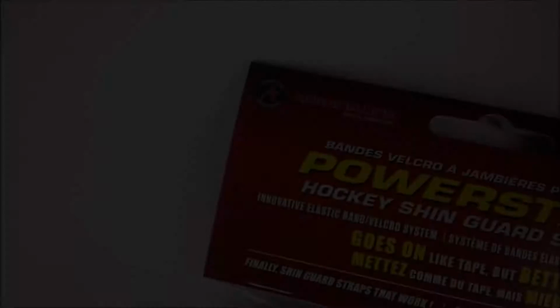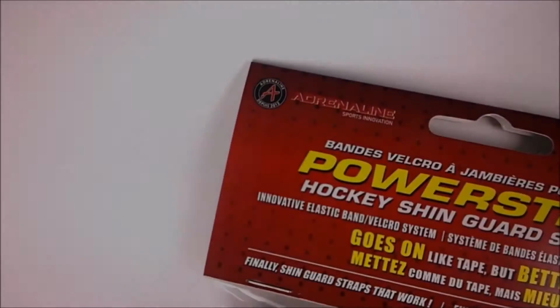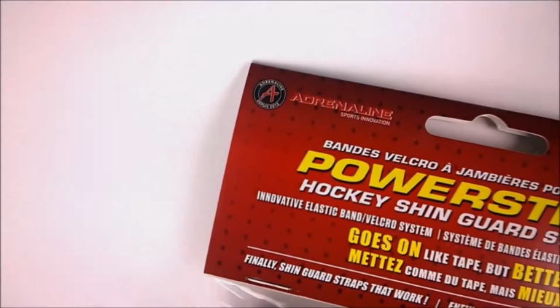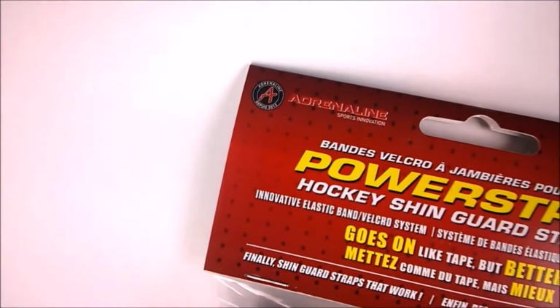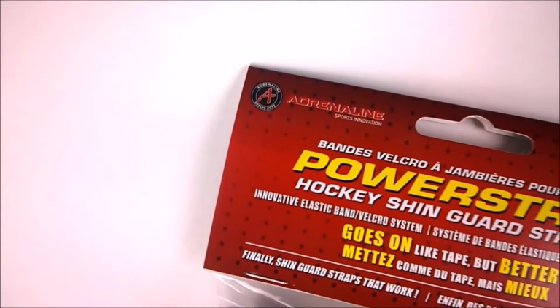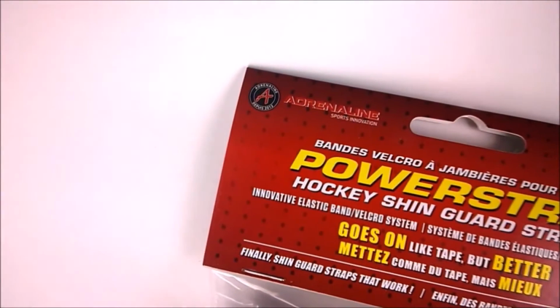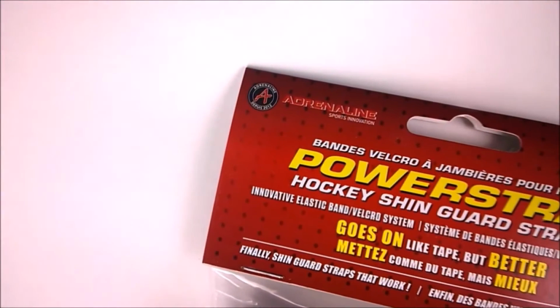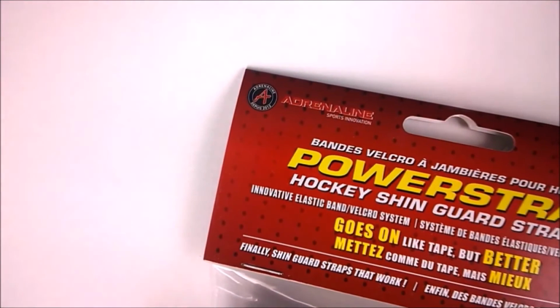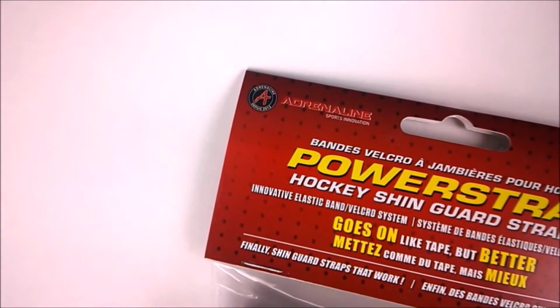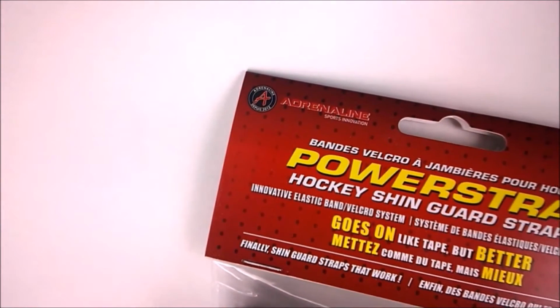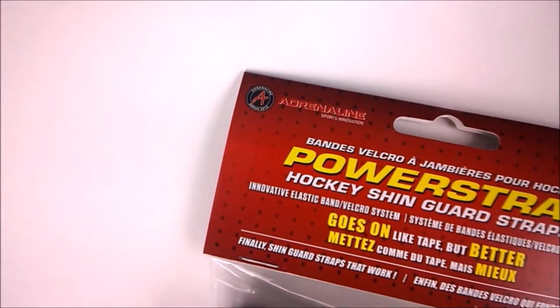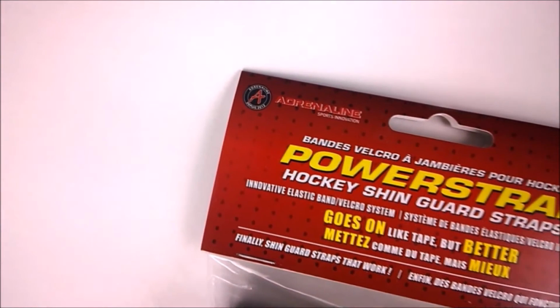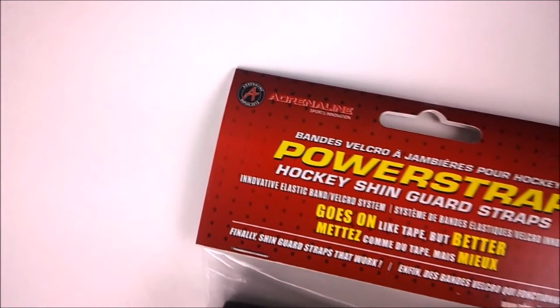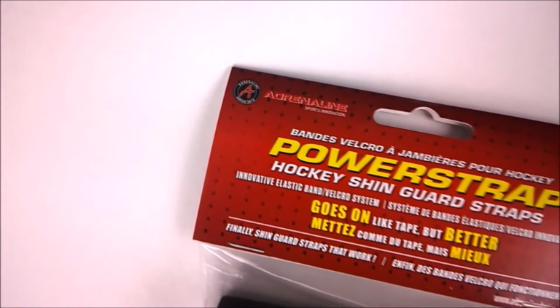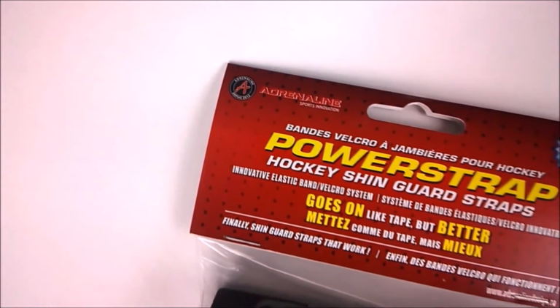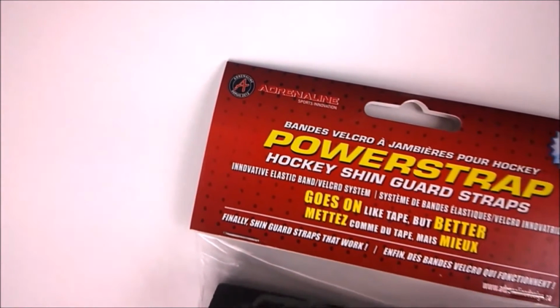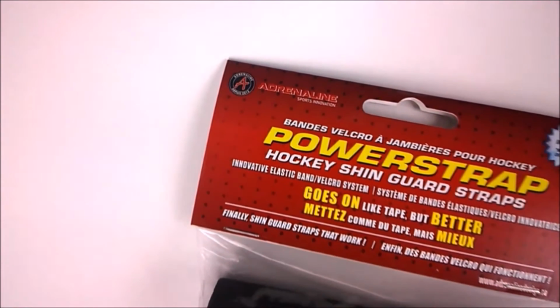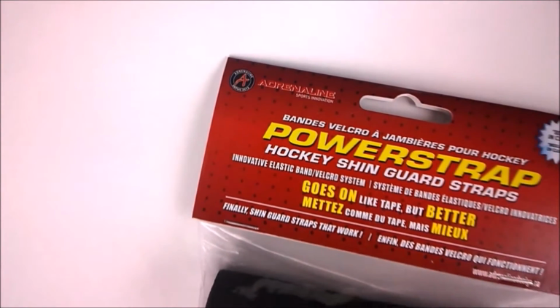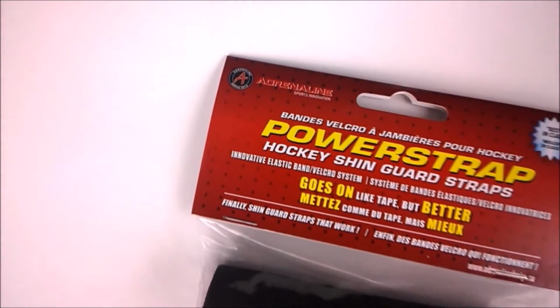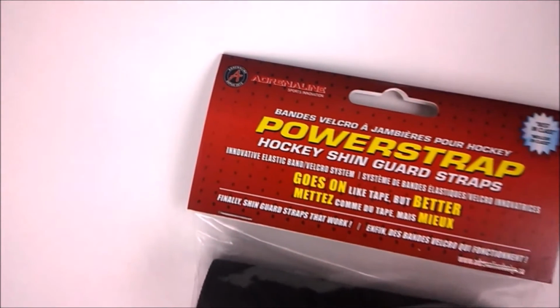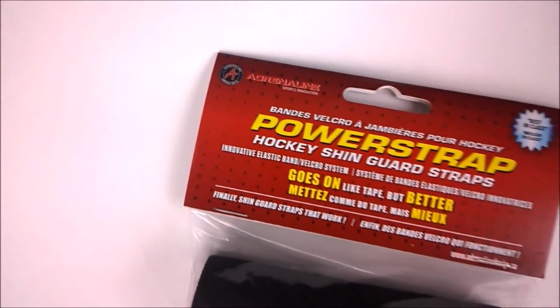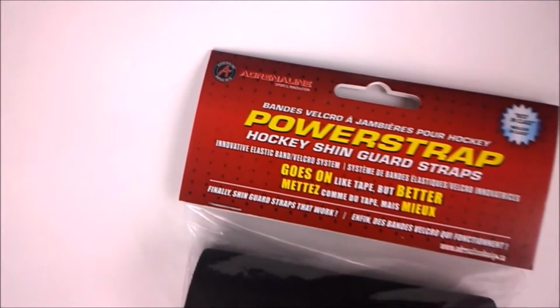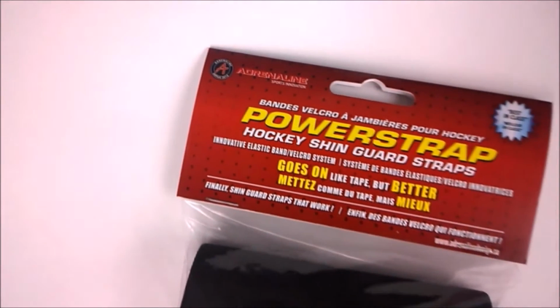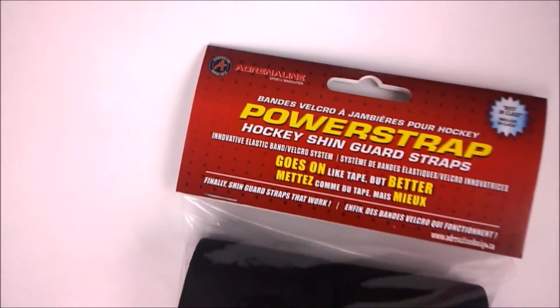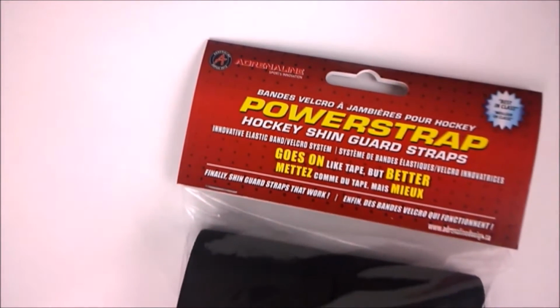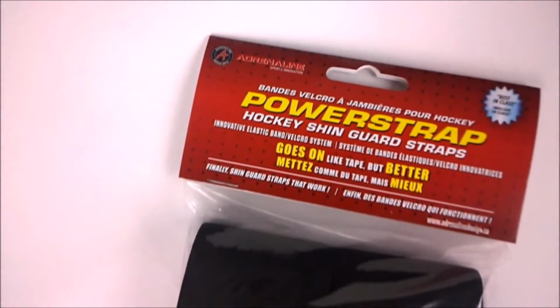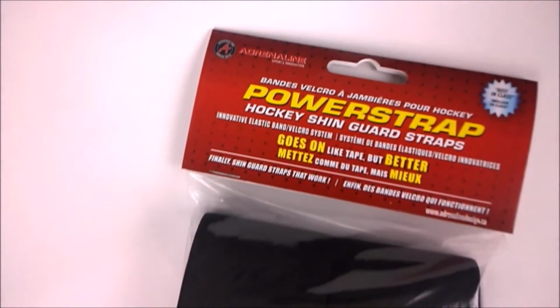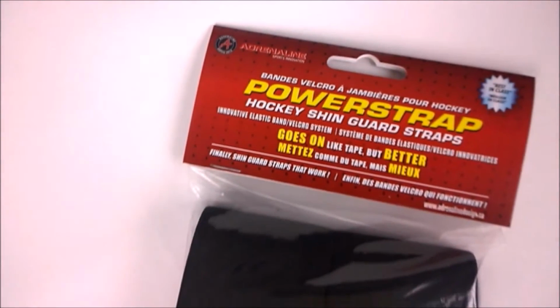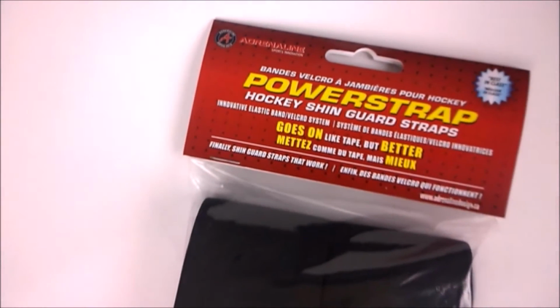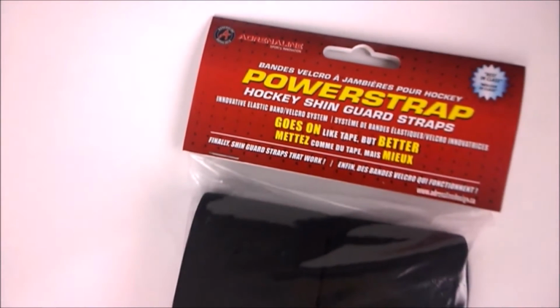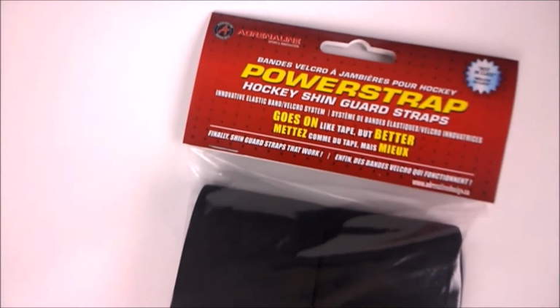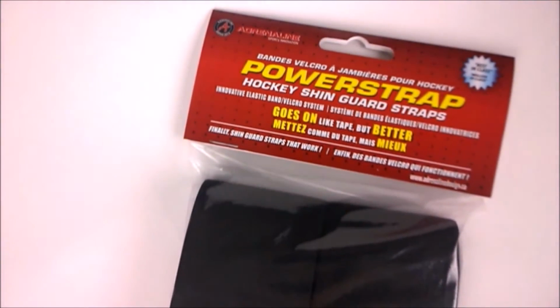Hey guys, Mike here for Adrenaline Sport Innovation, and today I'm going to be talking to you about the Power Strap.